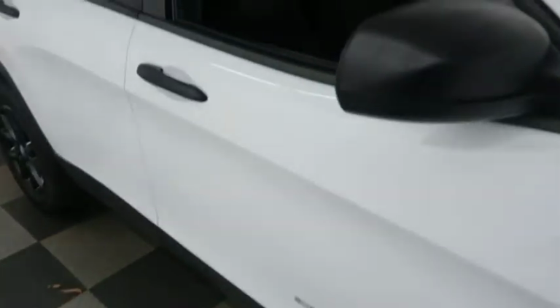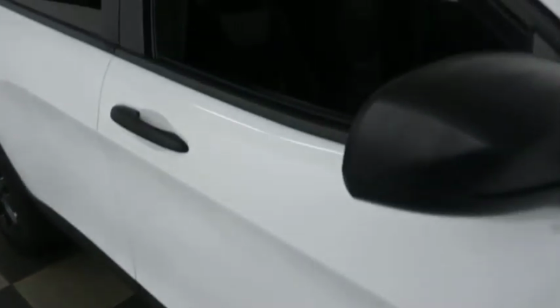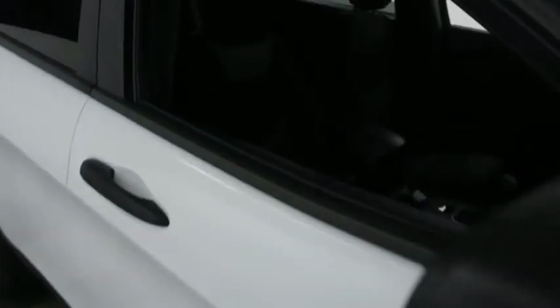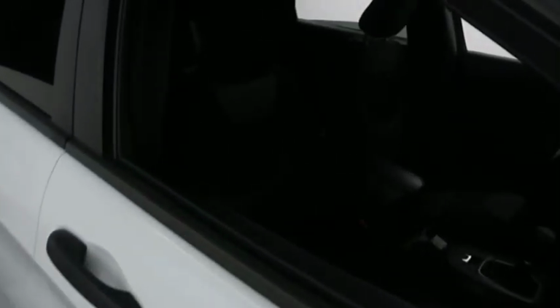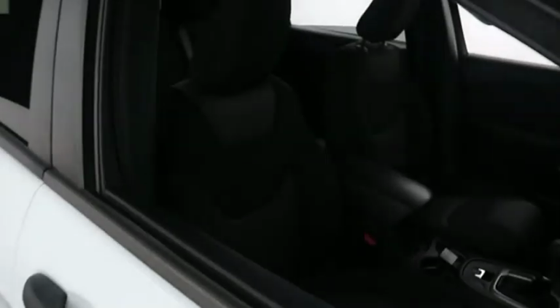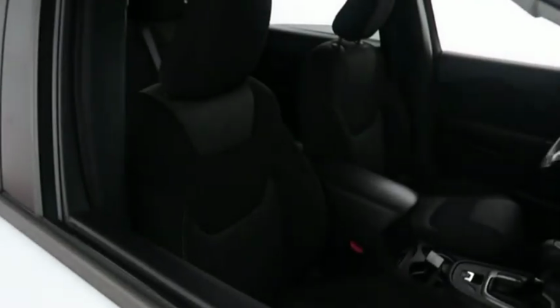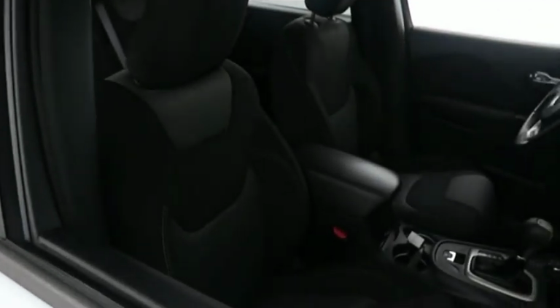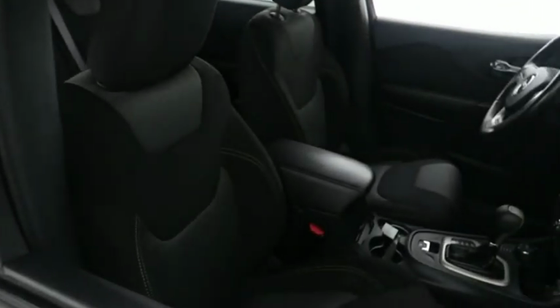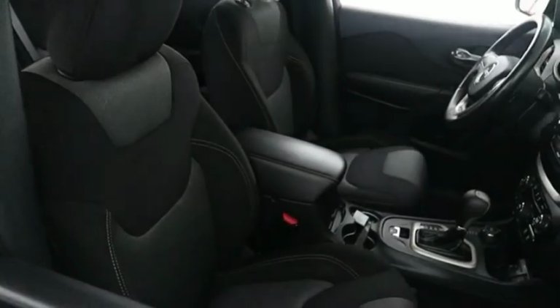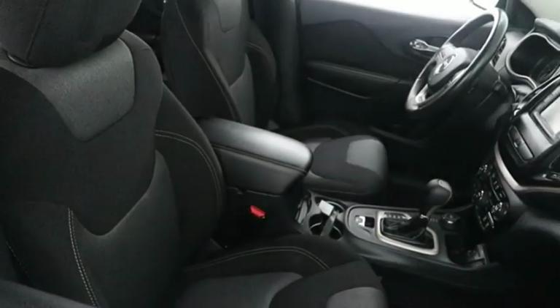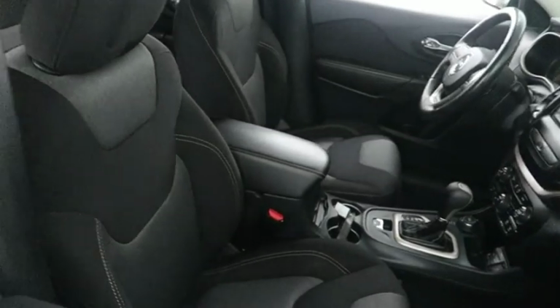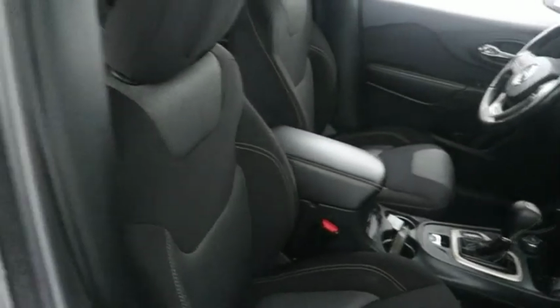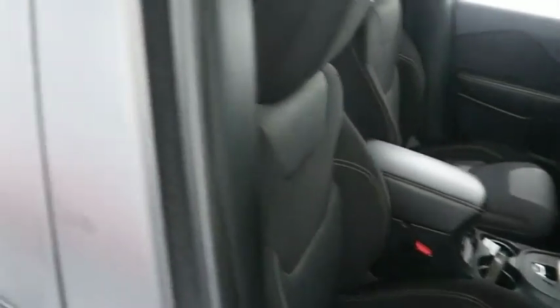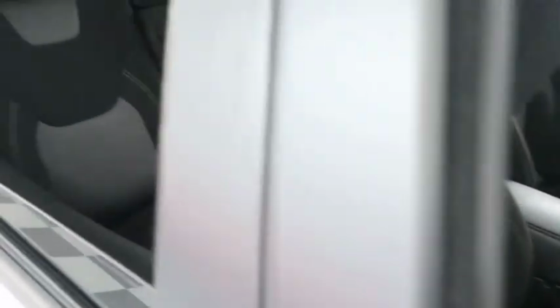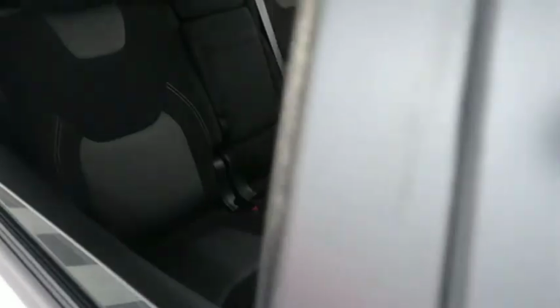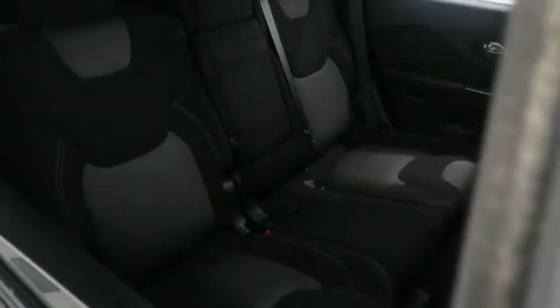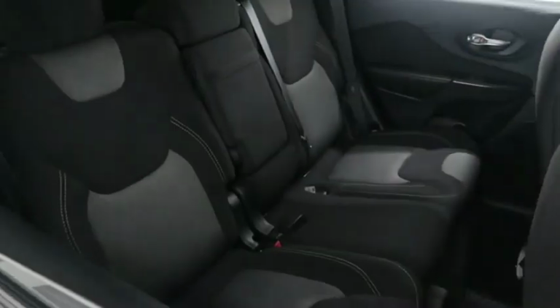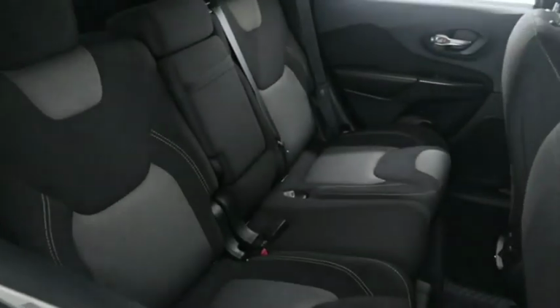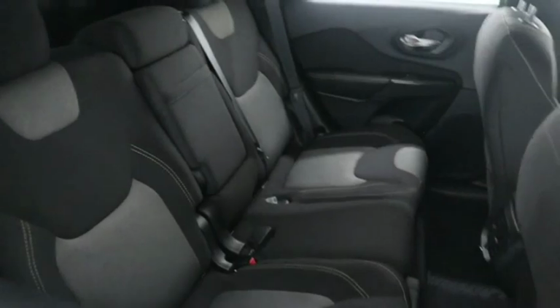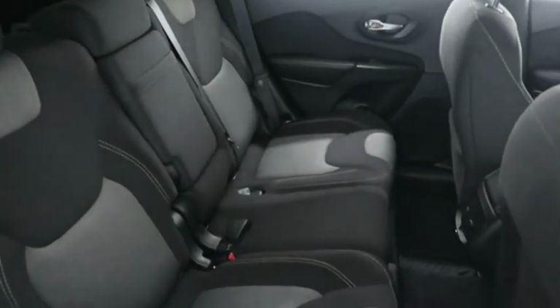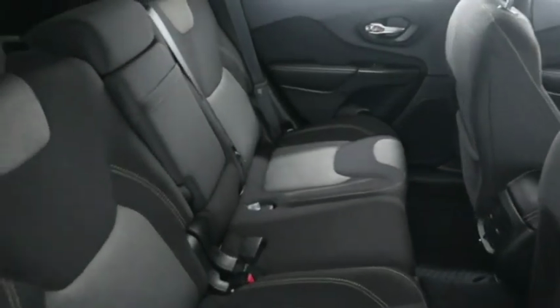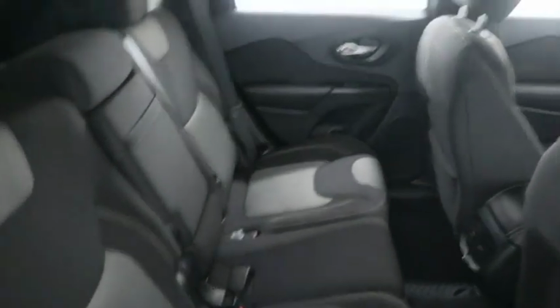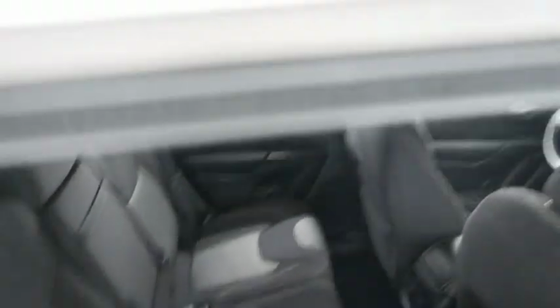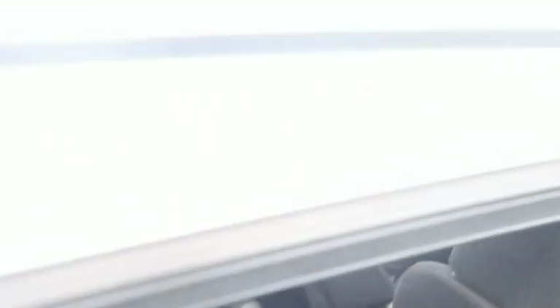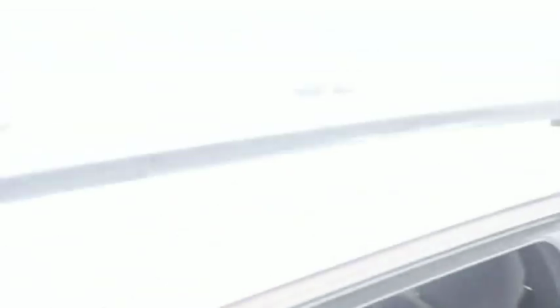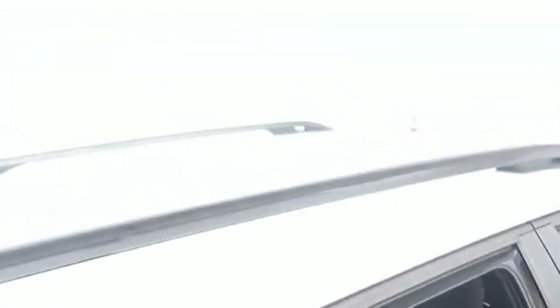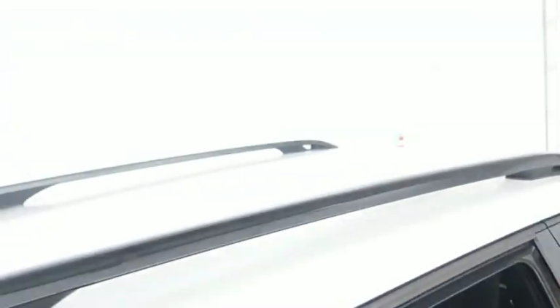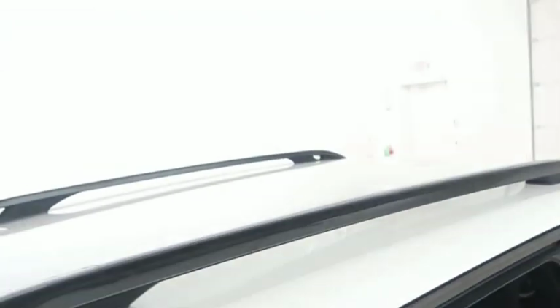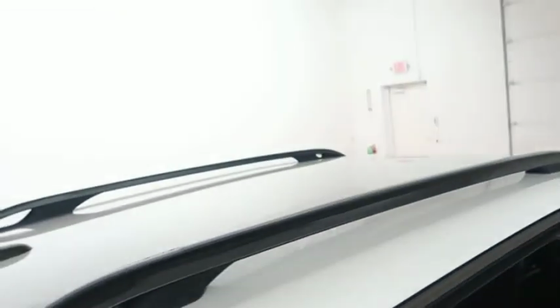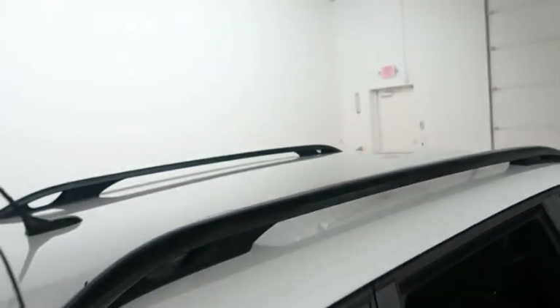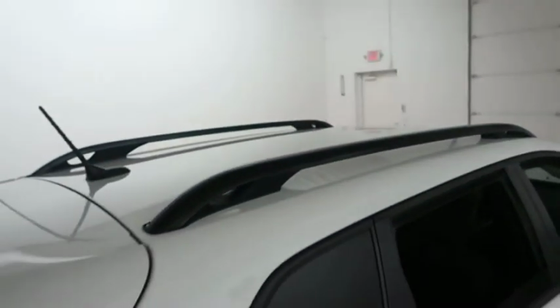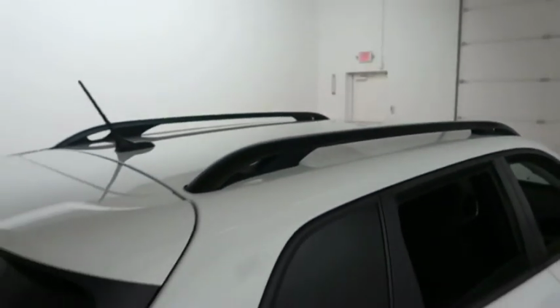Inside, cloth interior. Seats are clean all the way throughout. Up top you have a cargo rack.